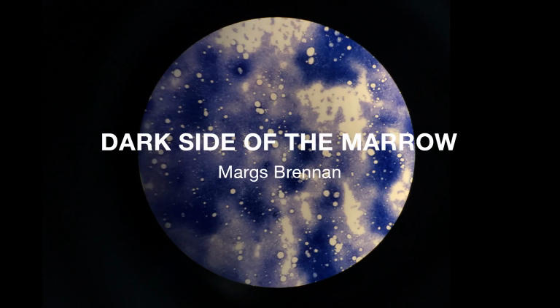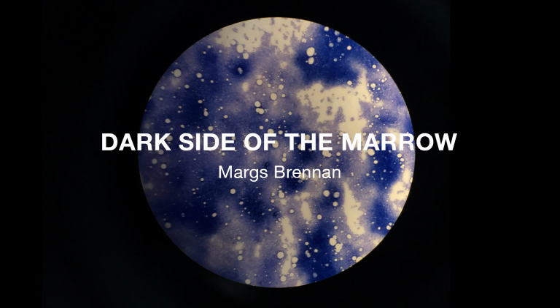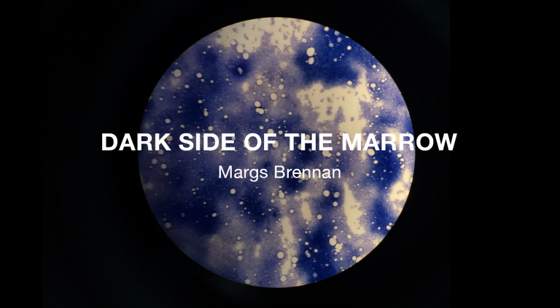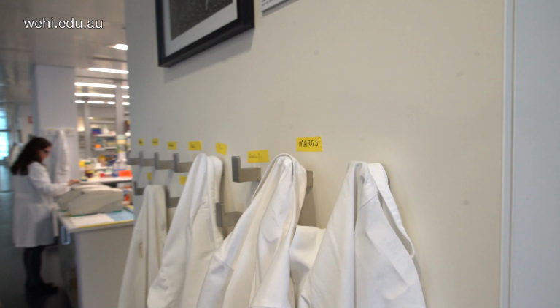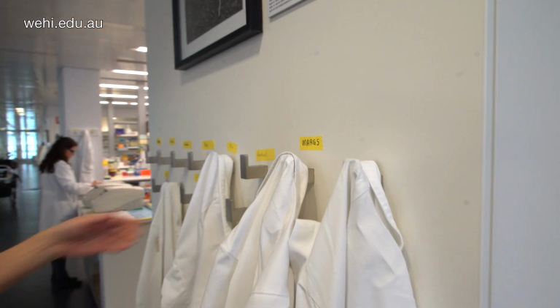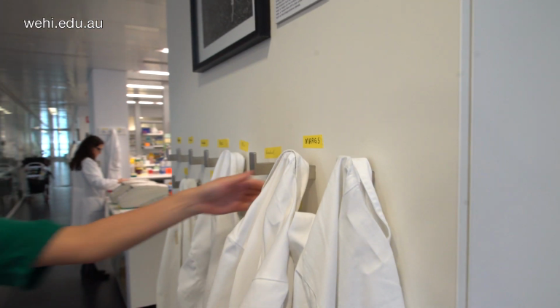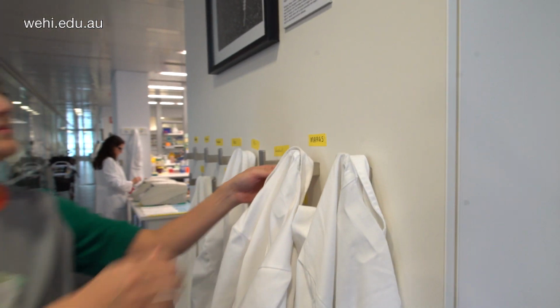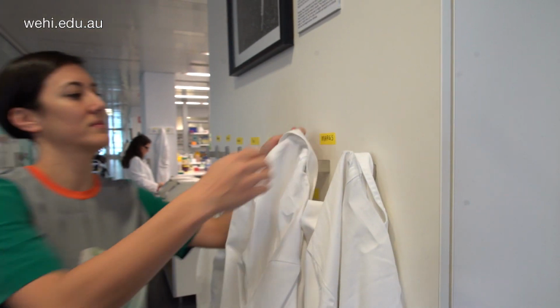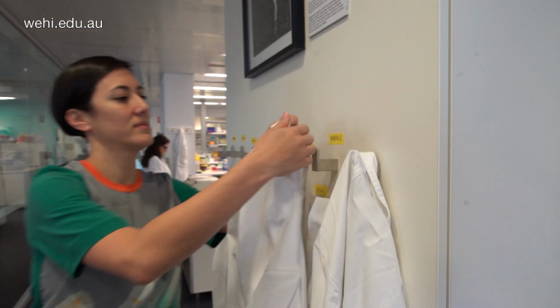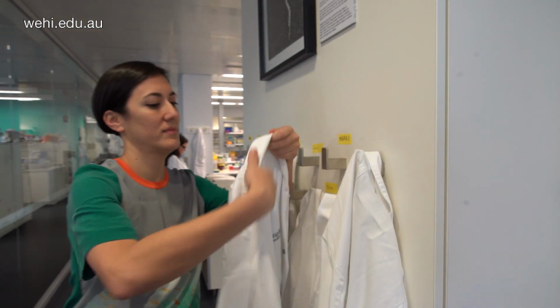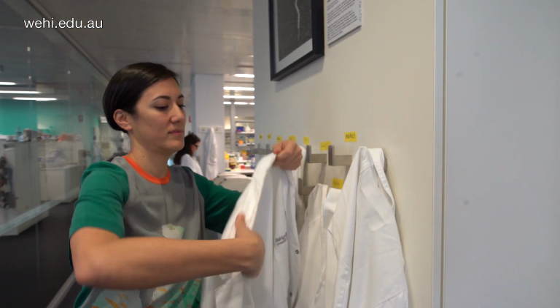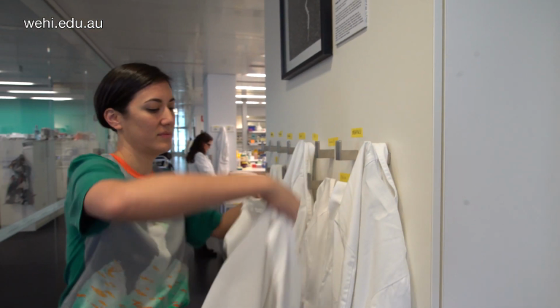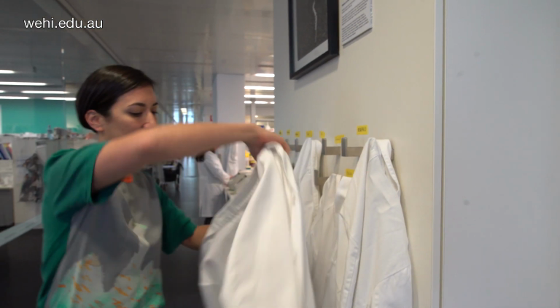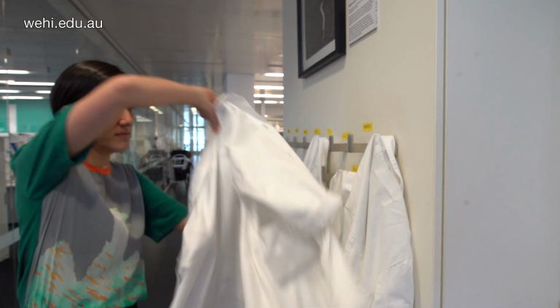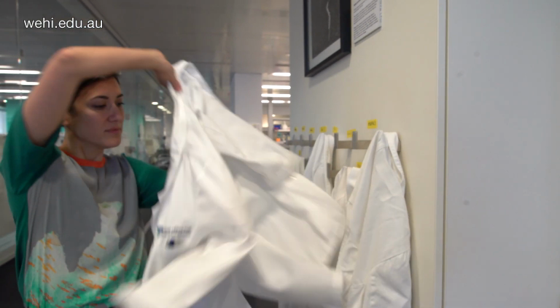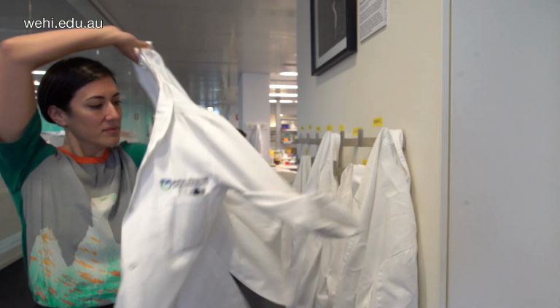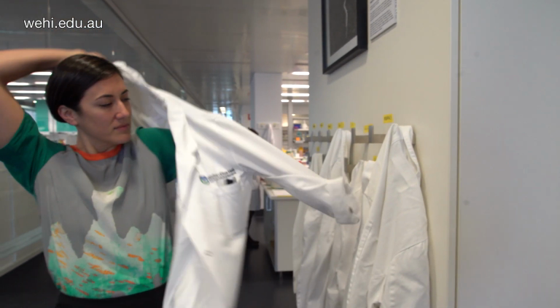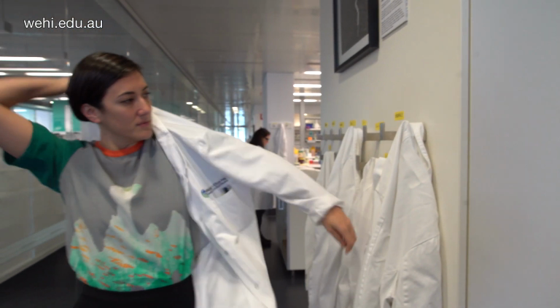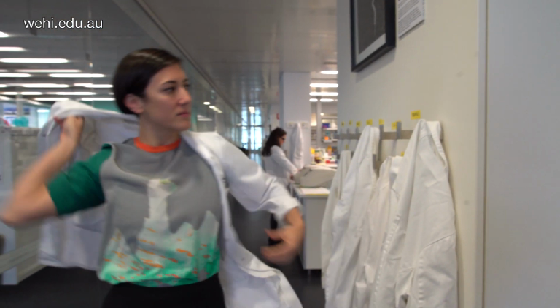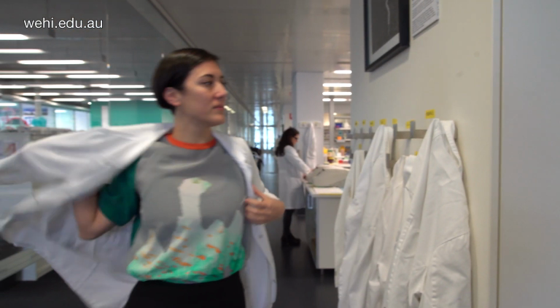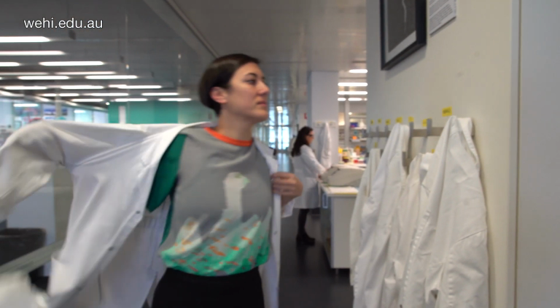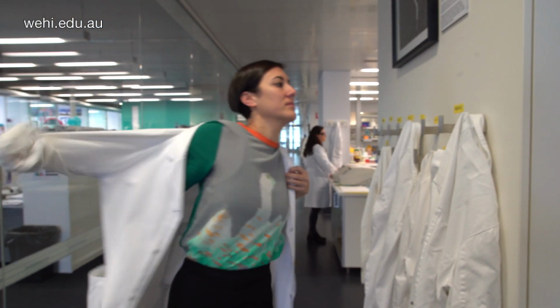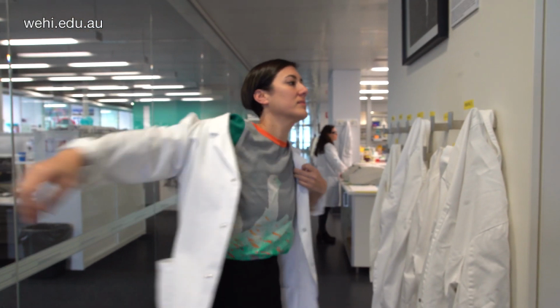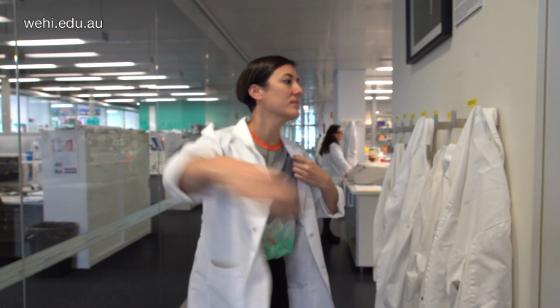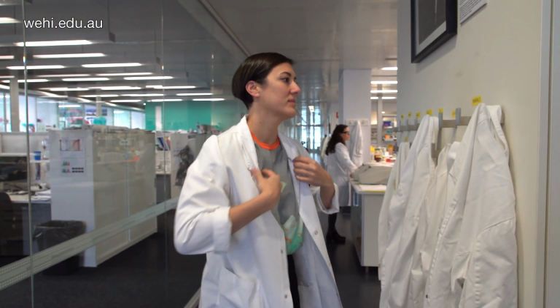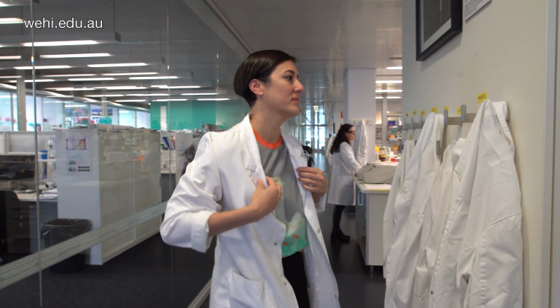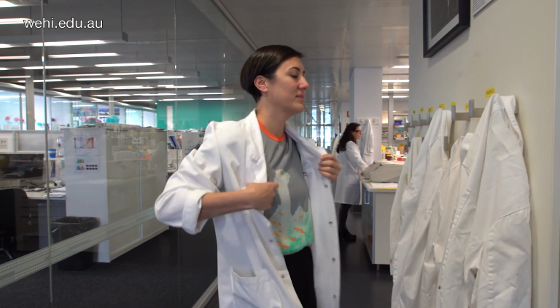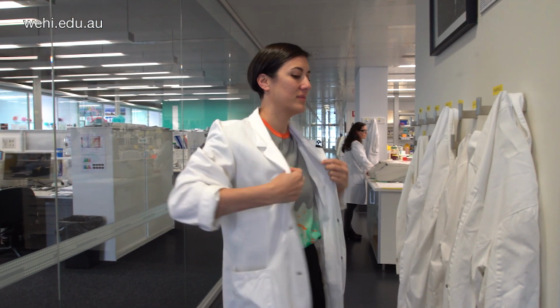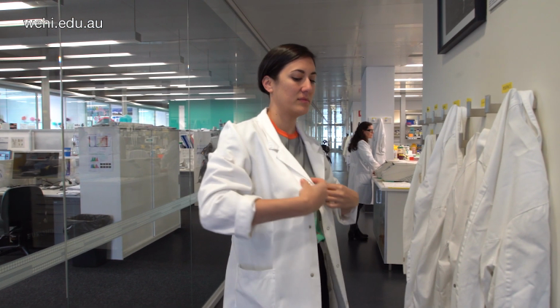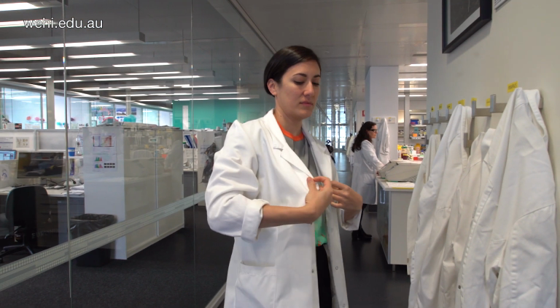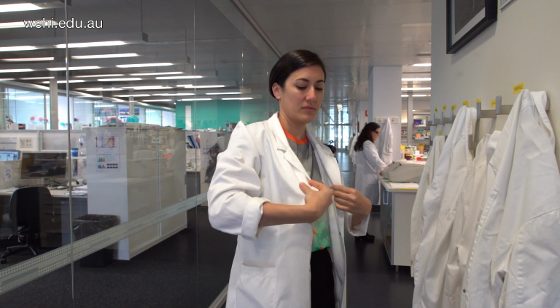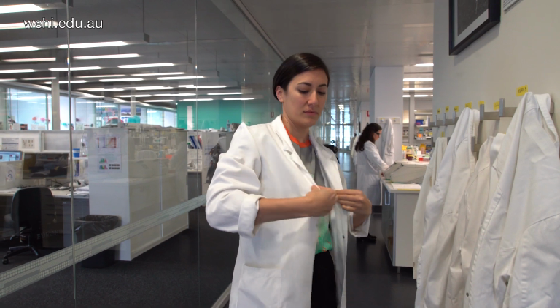Hi, my name is Margz. I'm a third year PhD student at the Walter and Eliza Hall Institute.